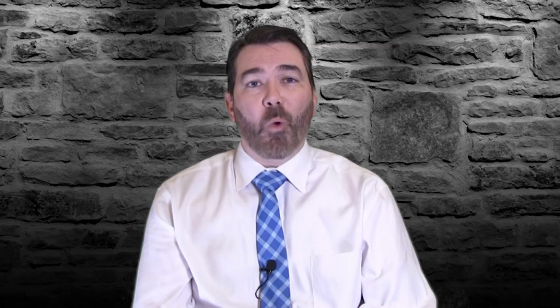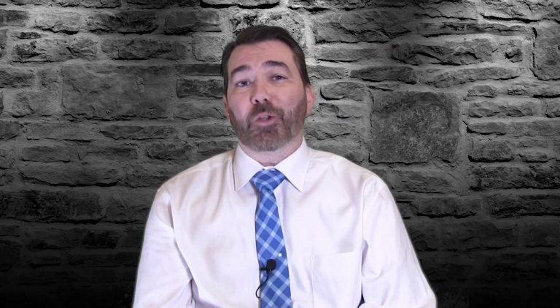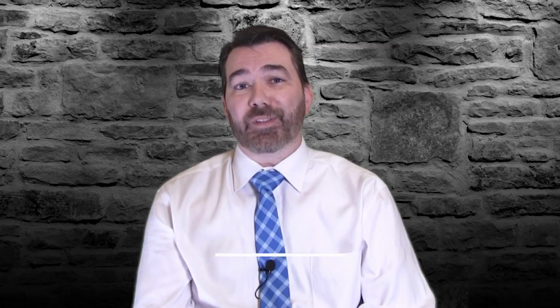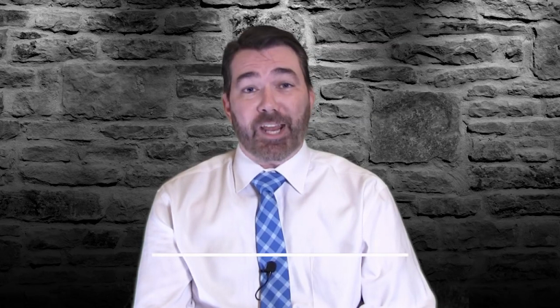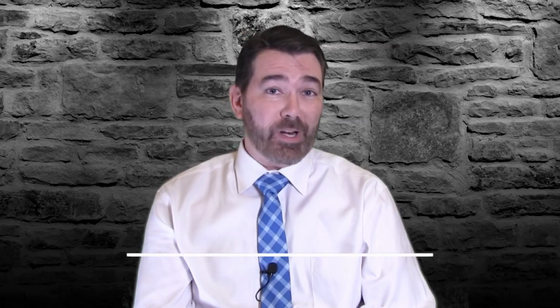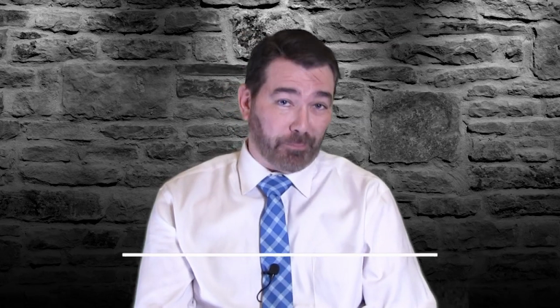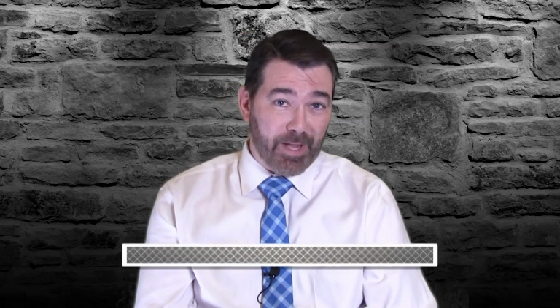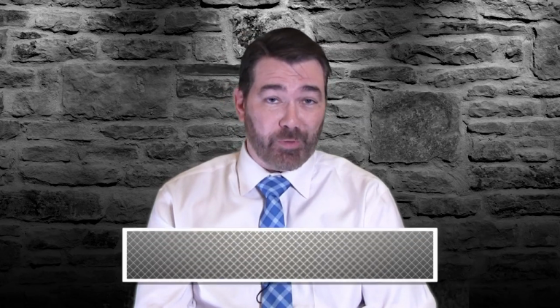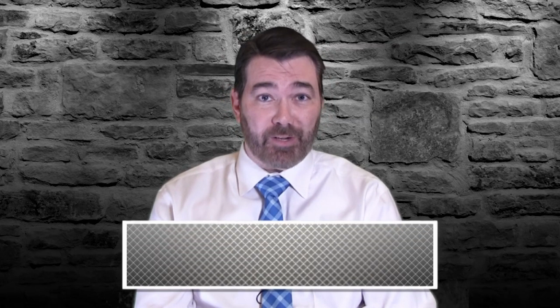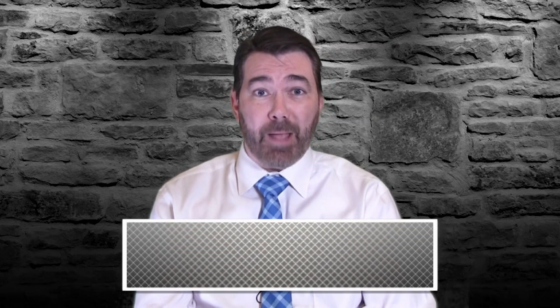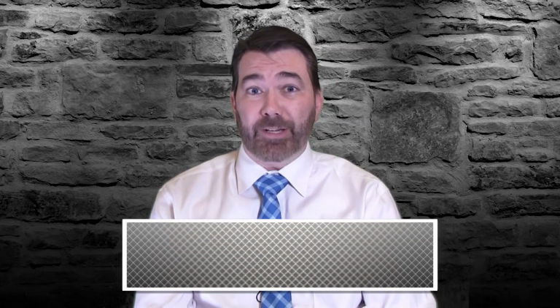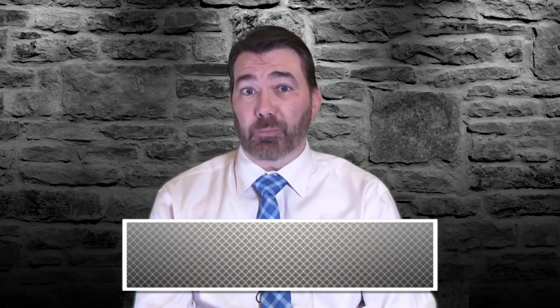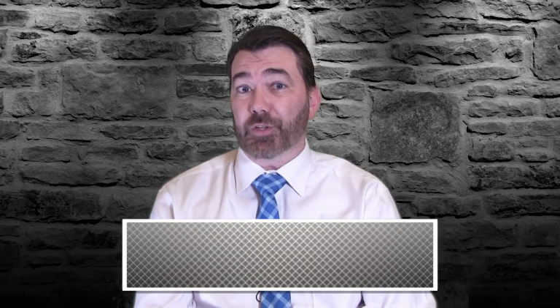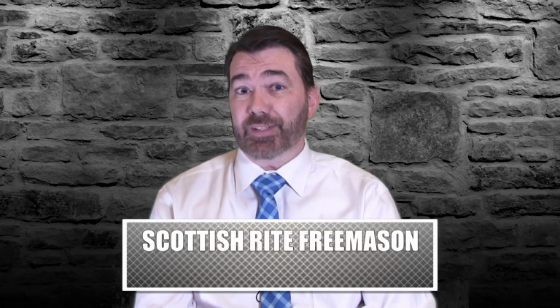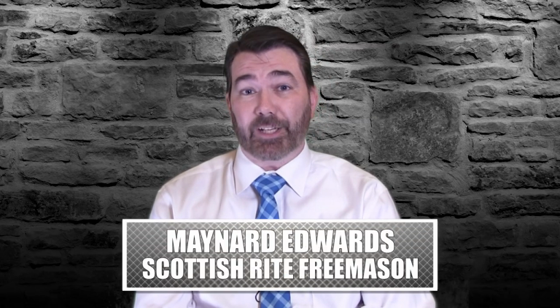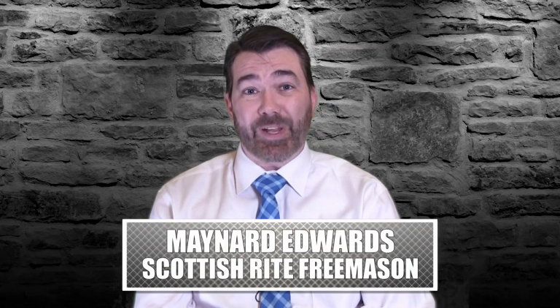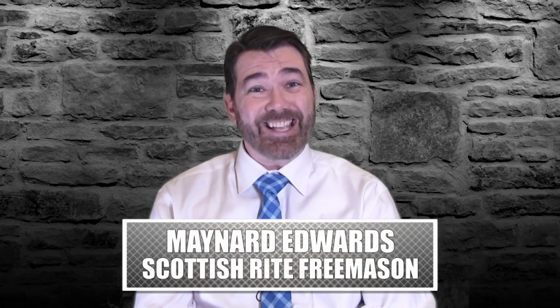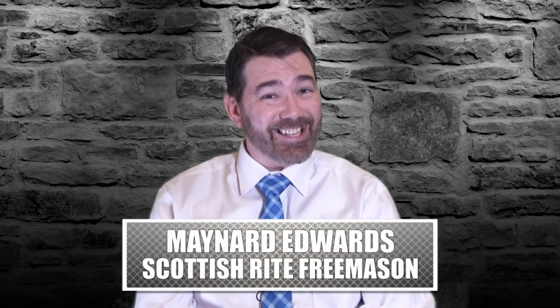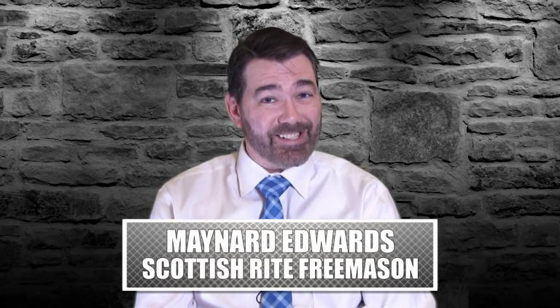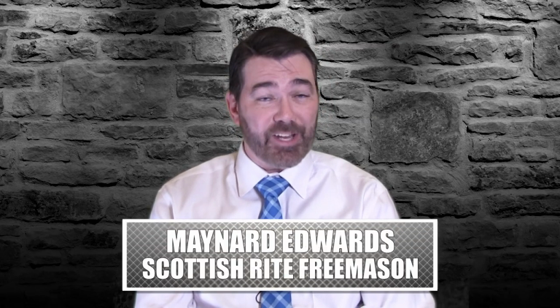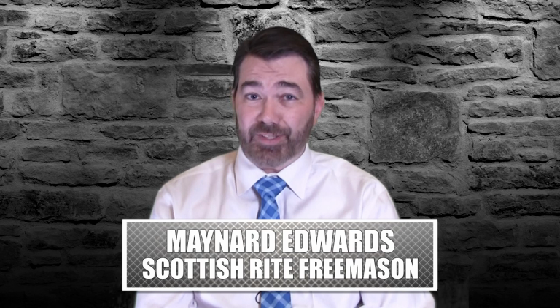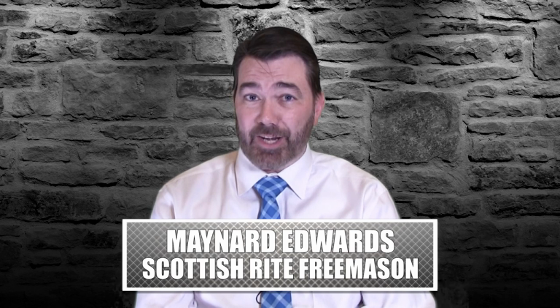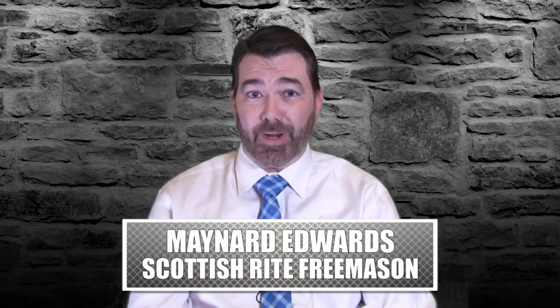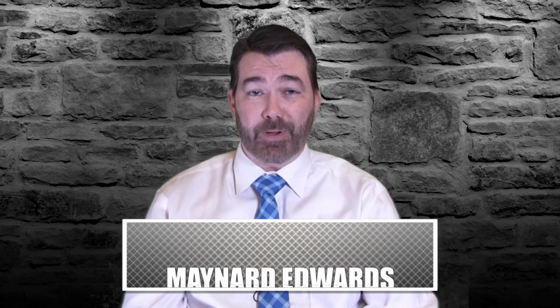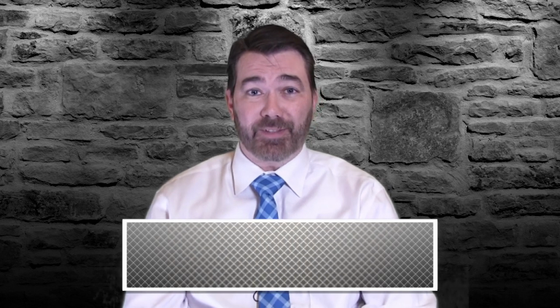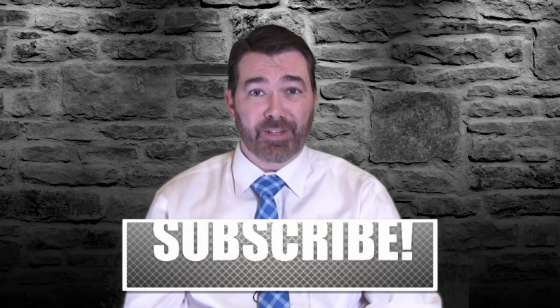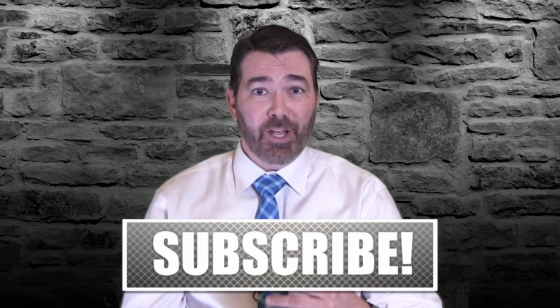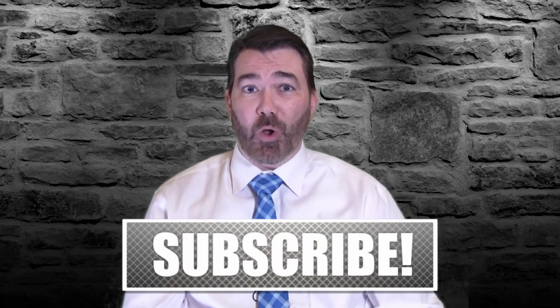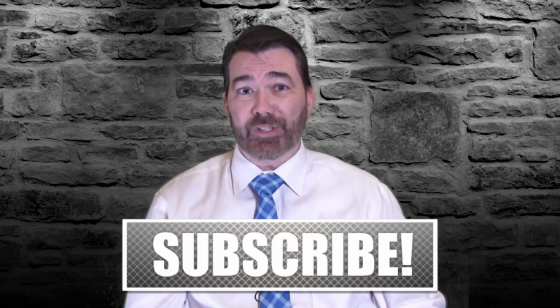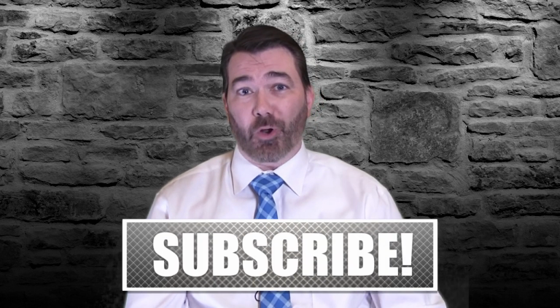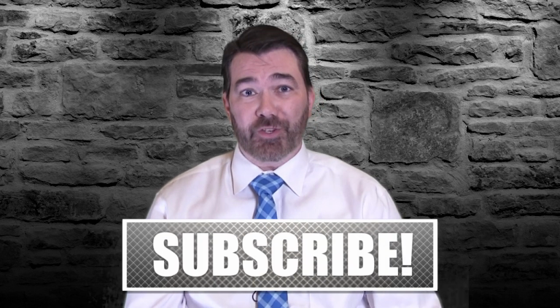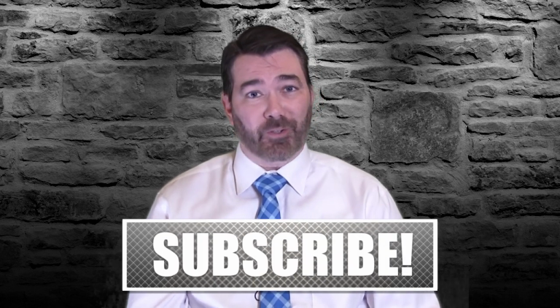Welcome to the Scottish Rite of Freemasonry channel. I'm Maynard Edwards, 32nd degree KCCH, Scottish Rite Freemason, your host here on the channel.